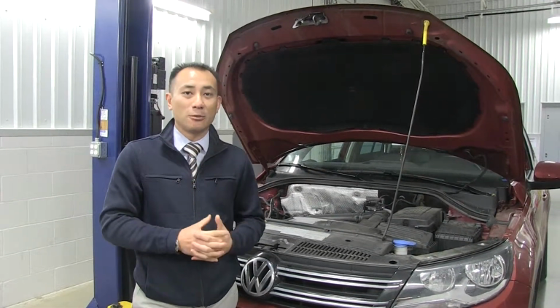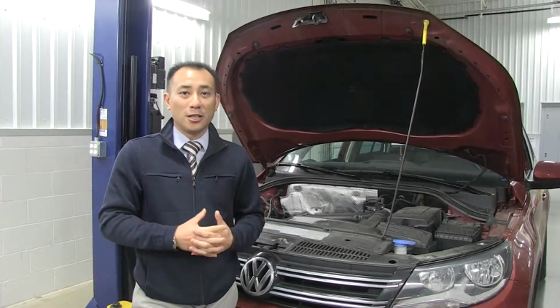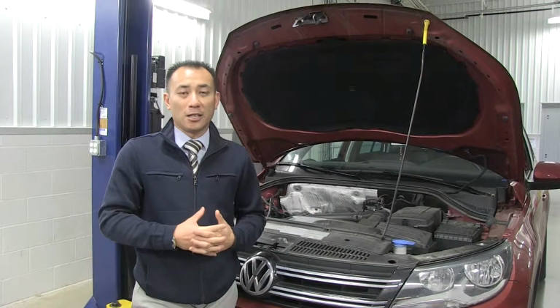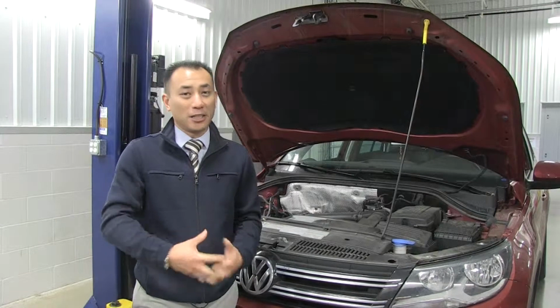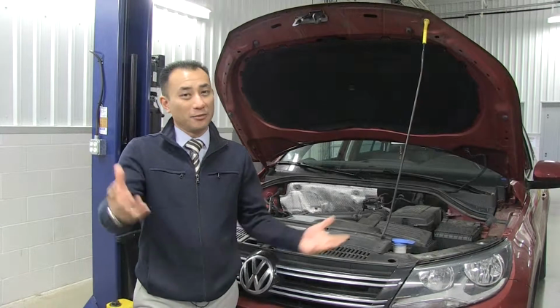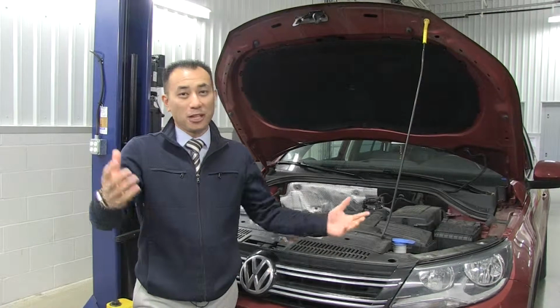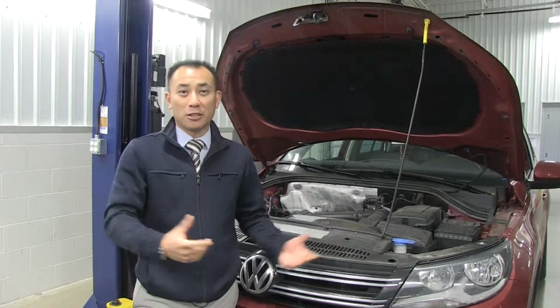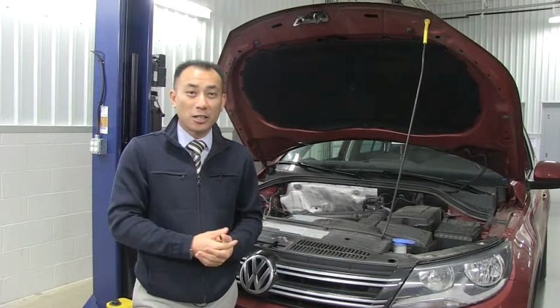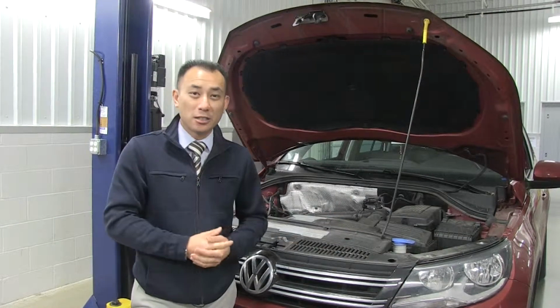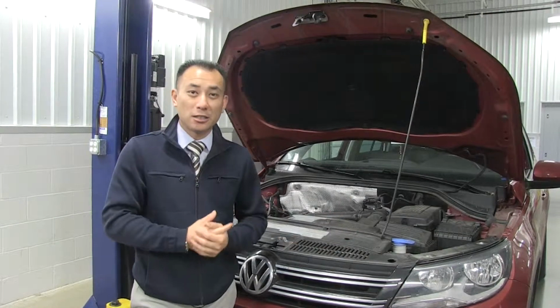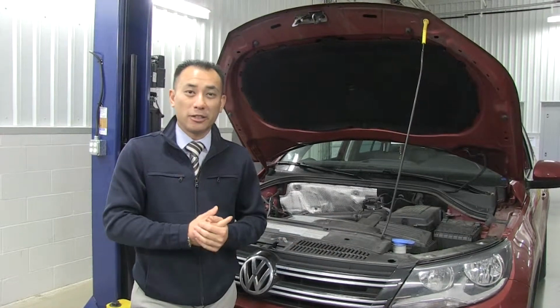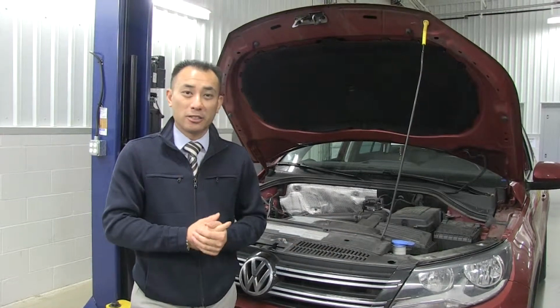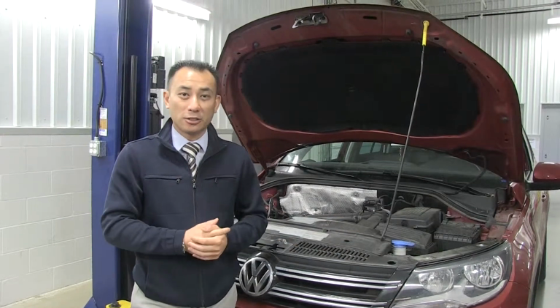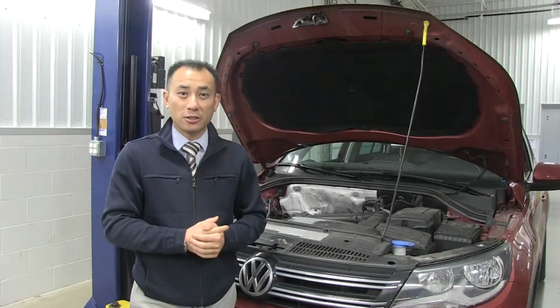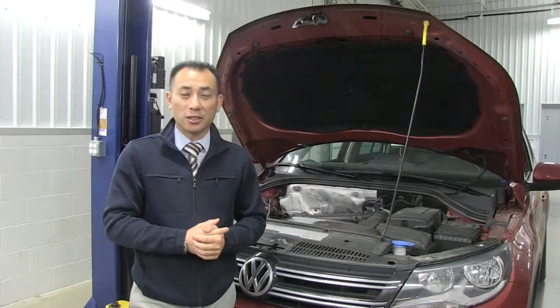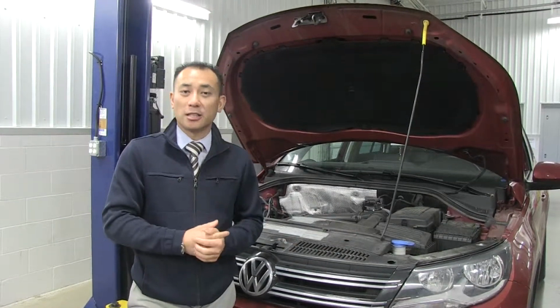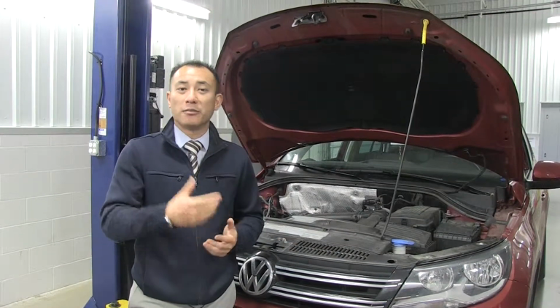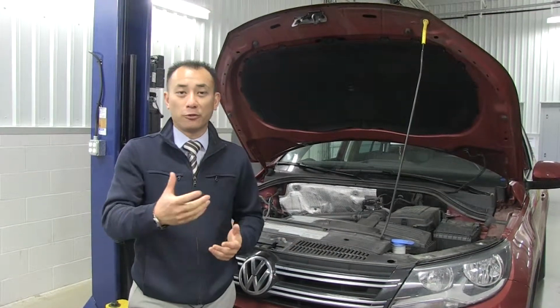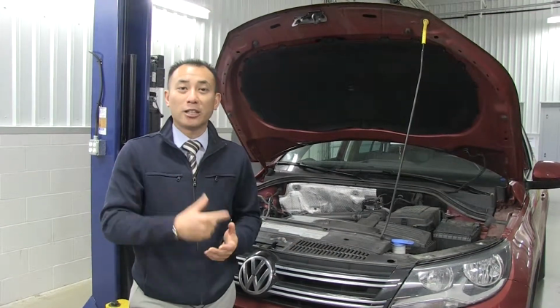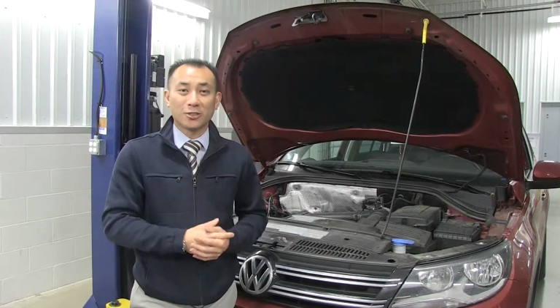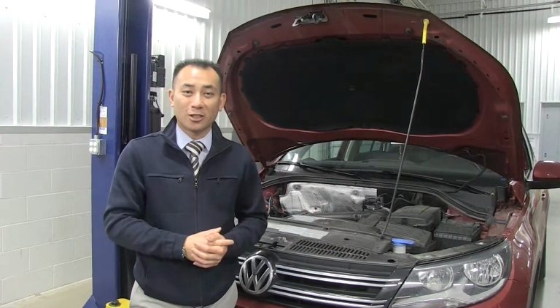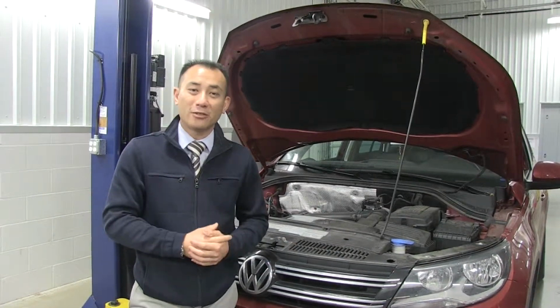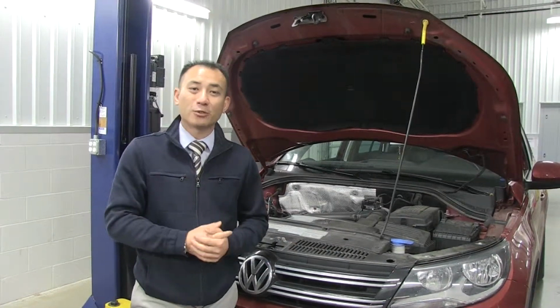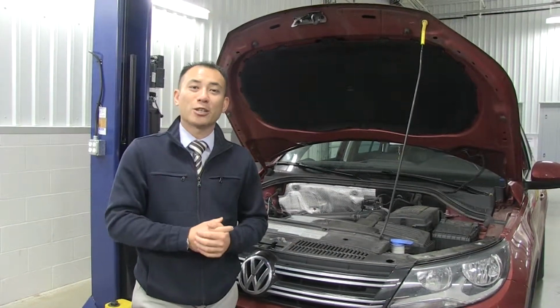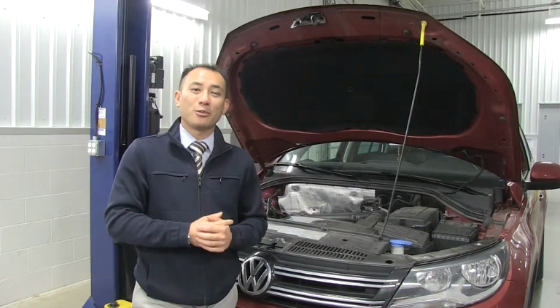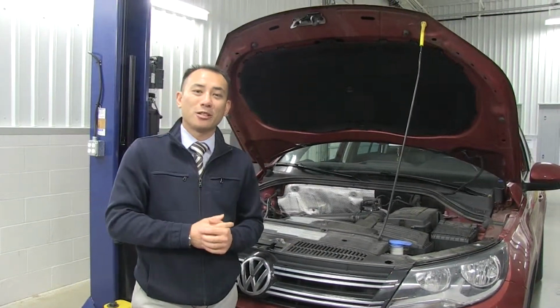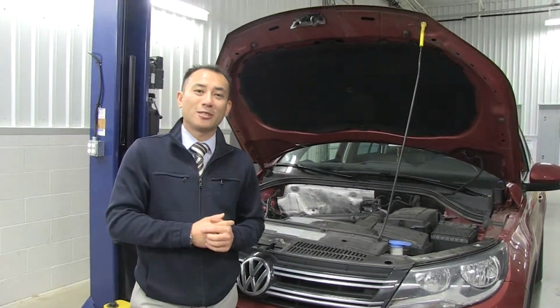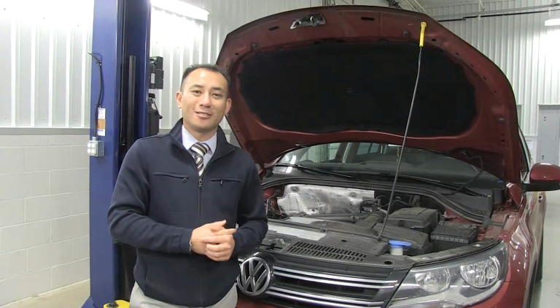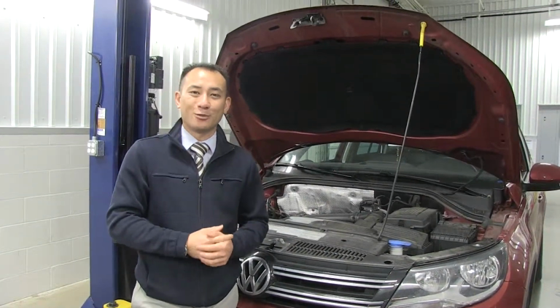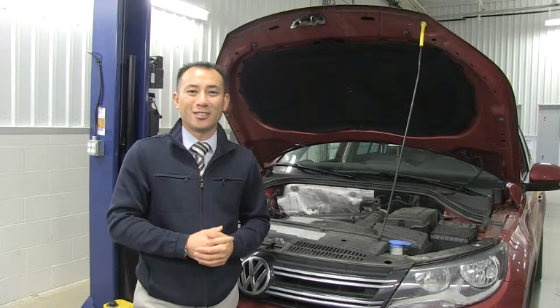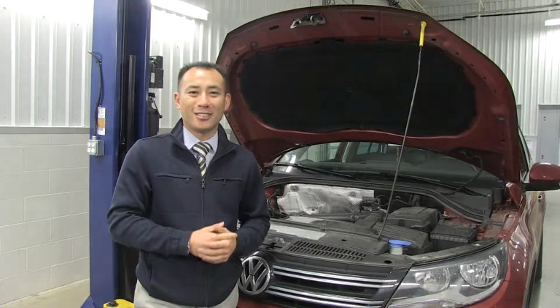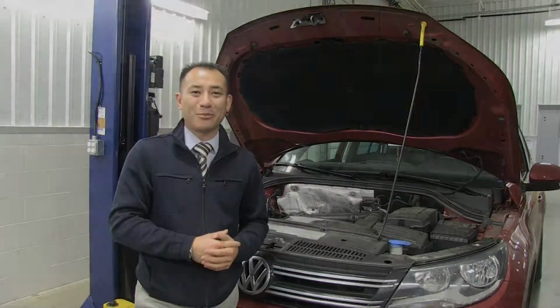So again, if you have any questions or any concerns, feel free to give us a call at Volkswagen Puyallup. Don't worry, be happy.